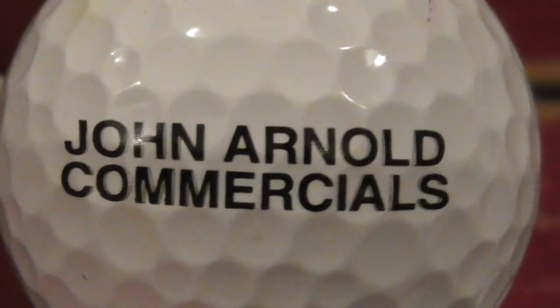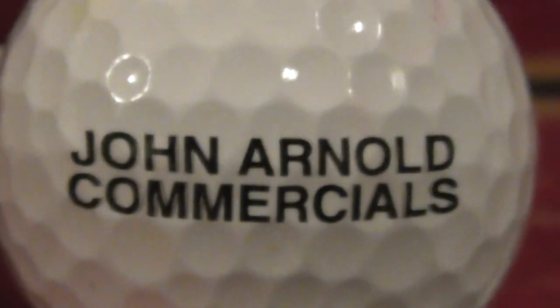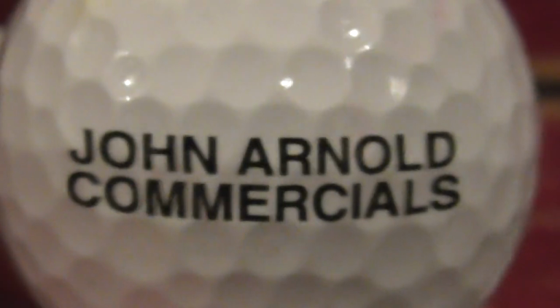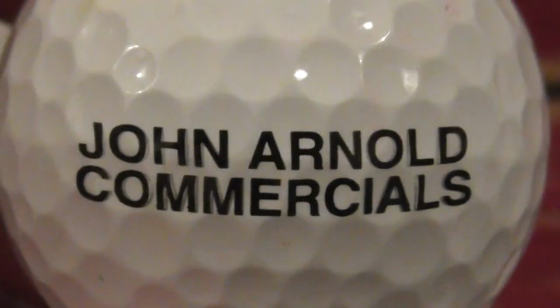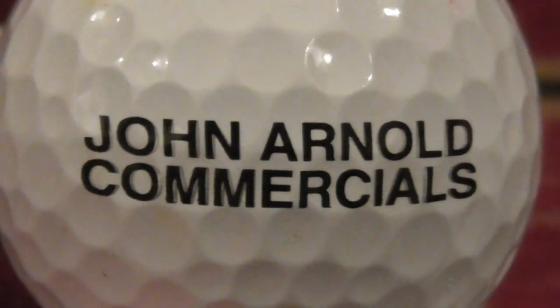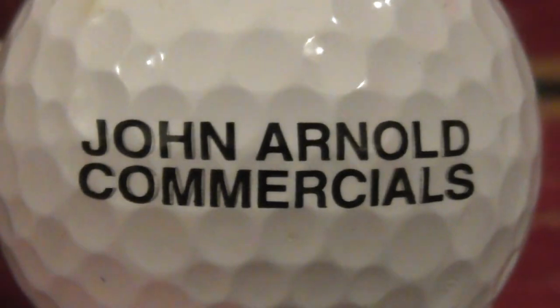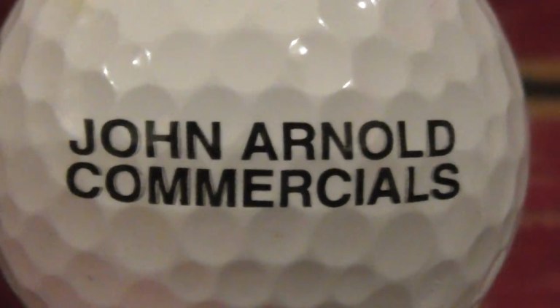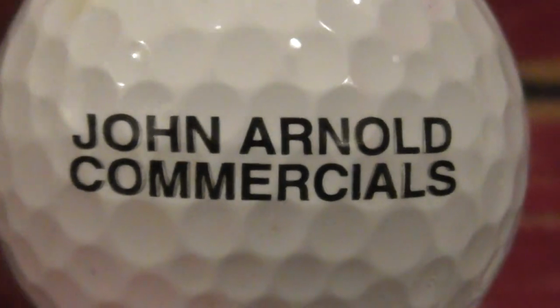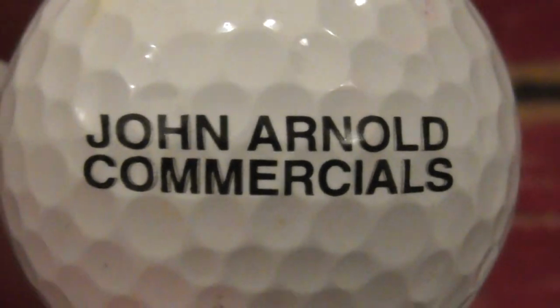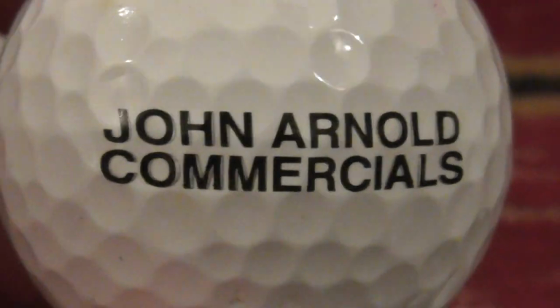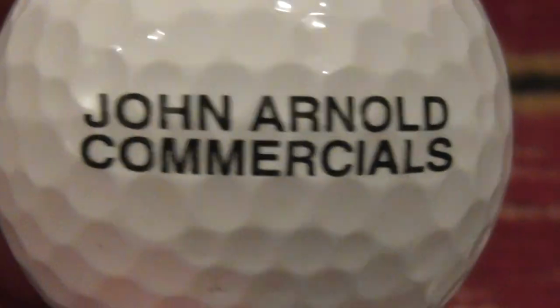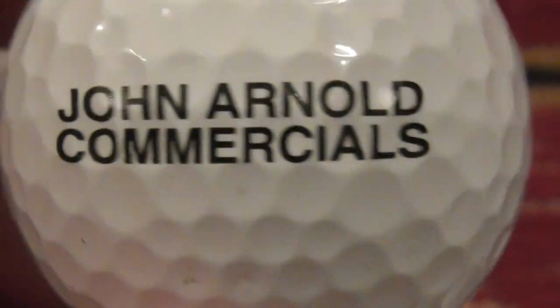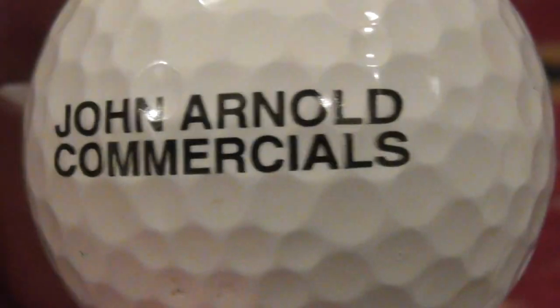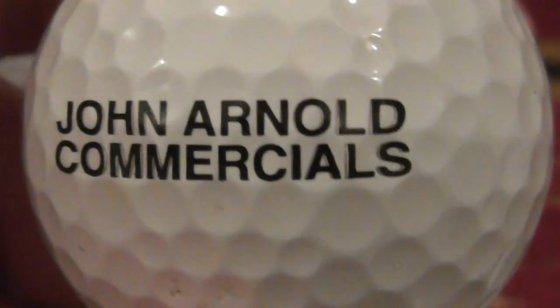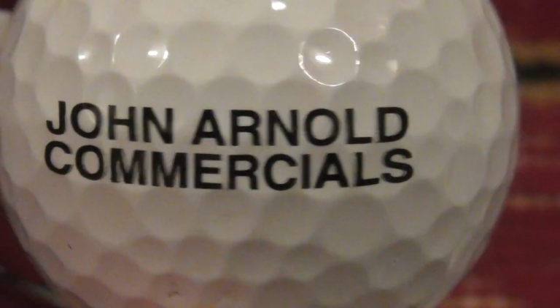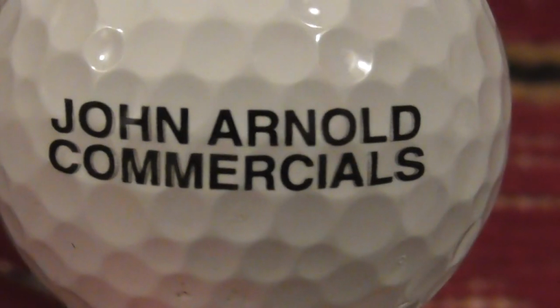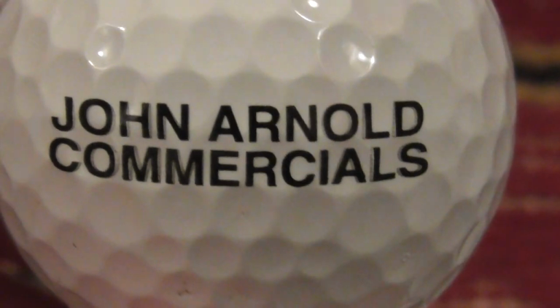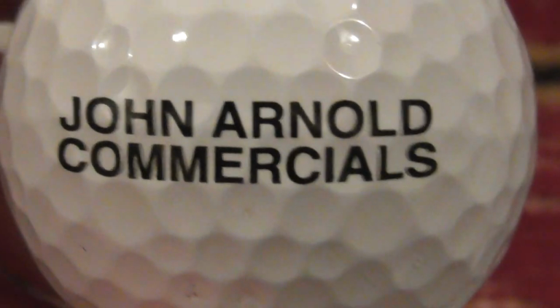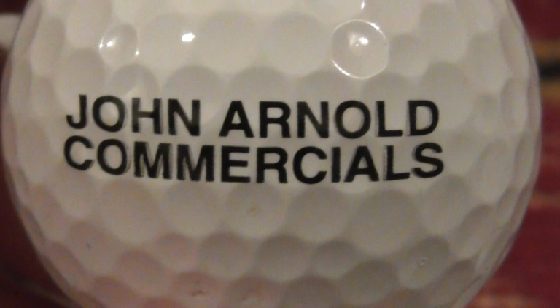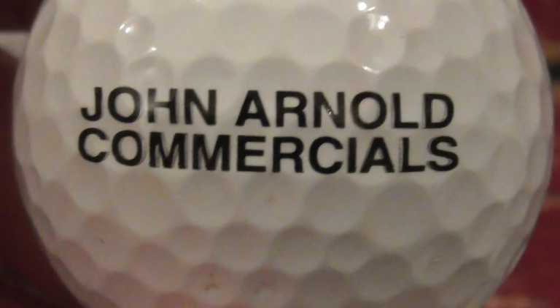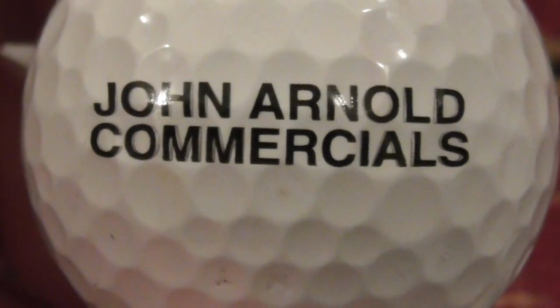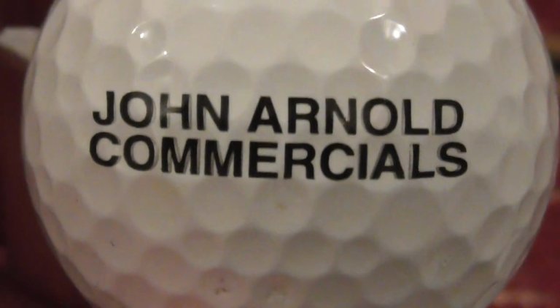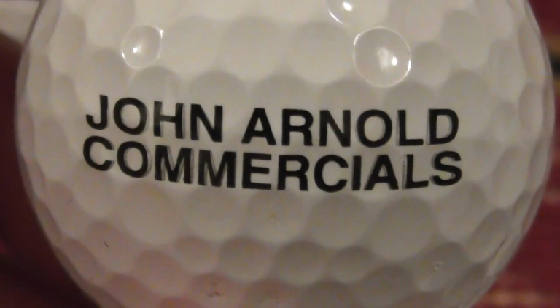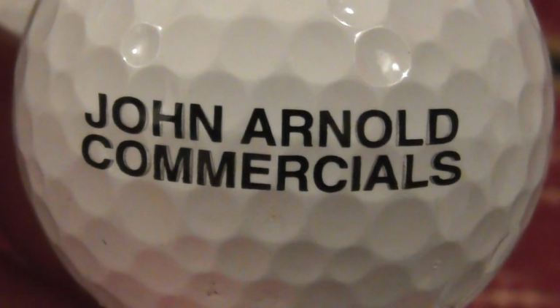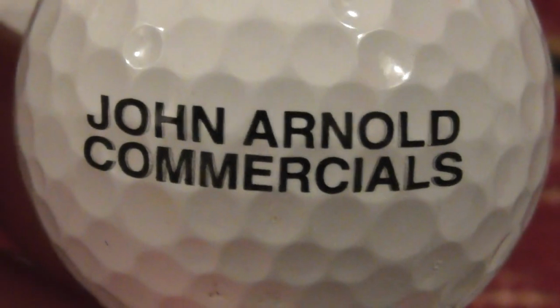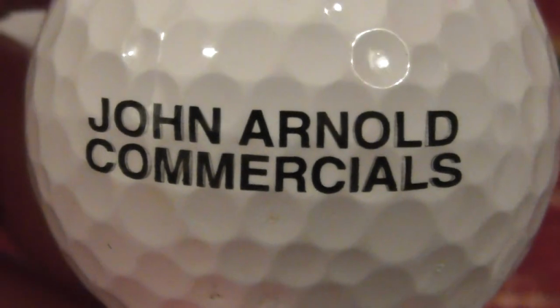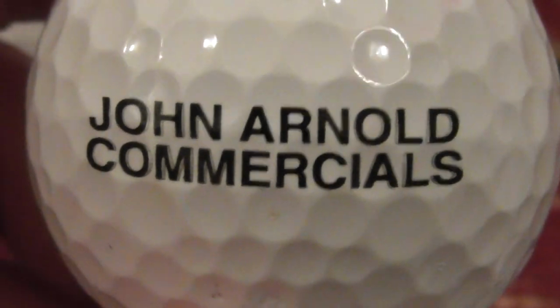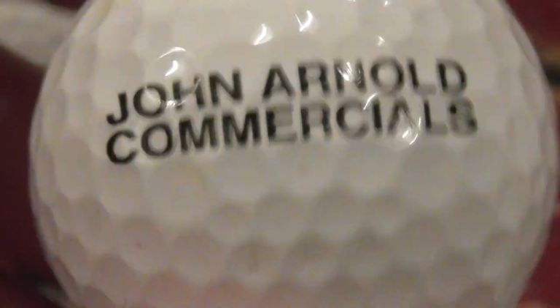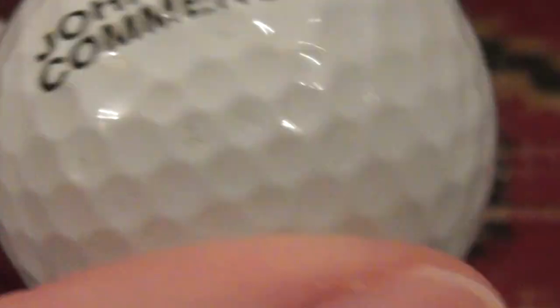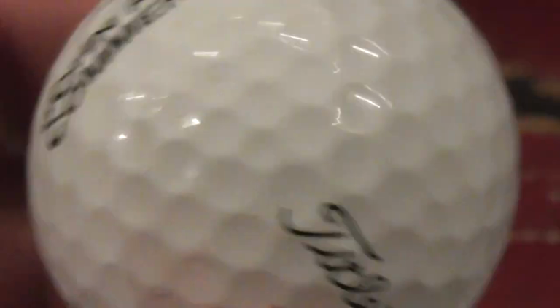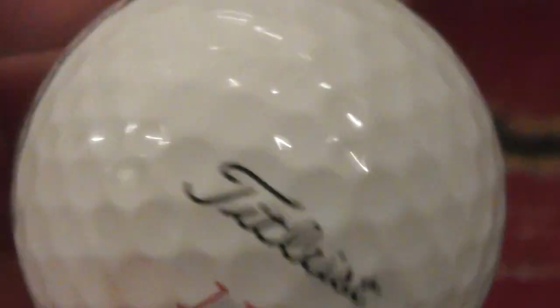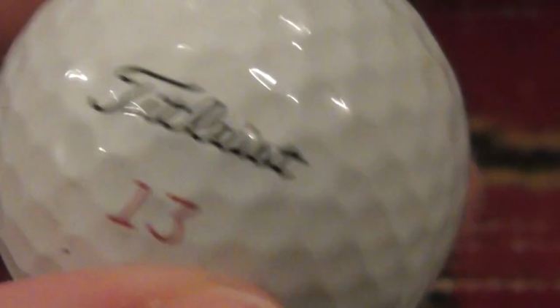Next: John Arnold Commercials. Again, I've never heard of that company before.